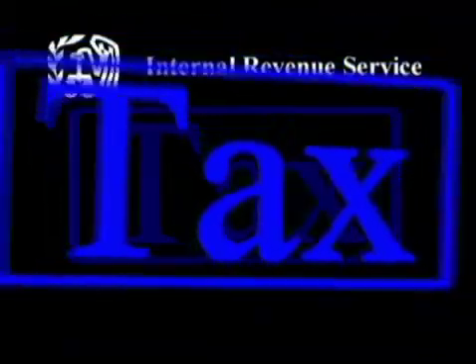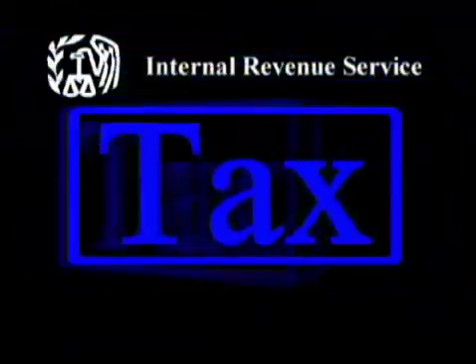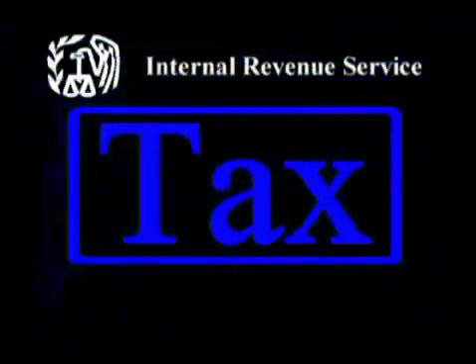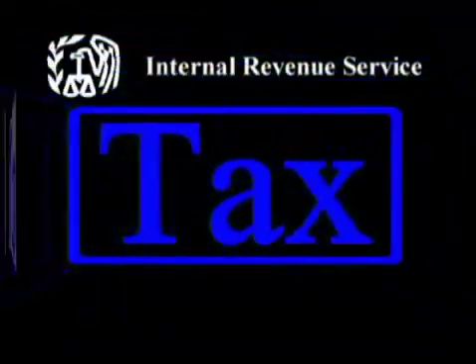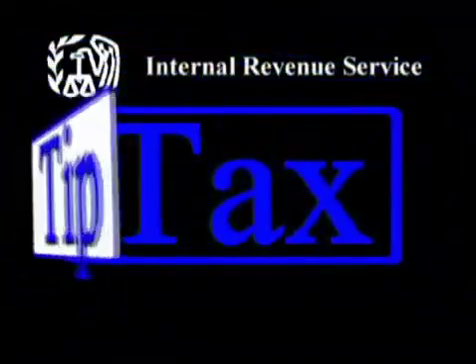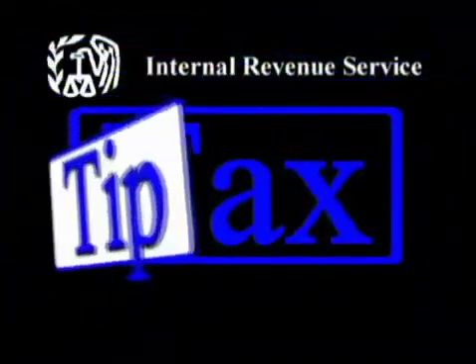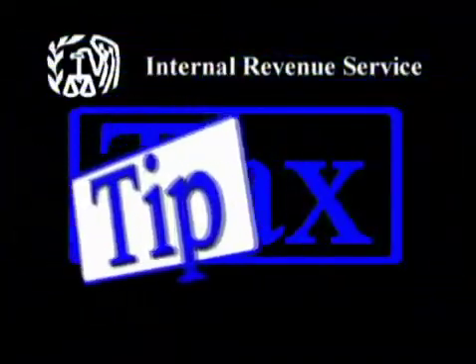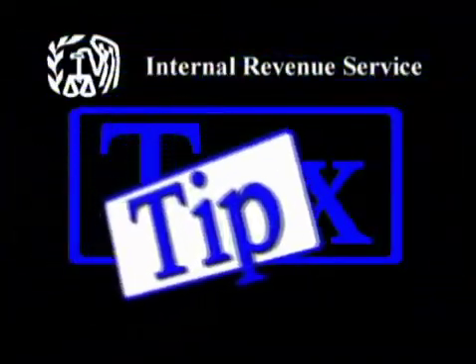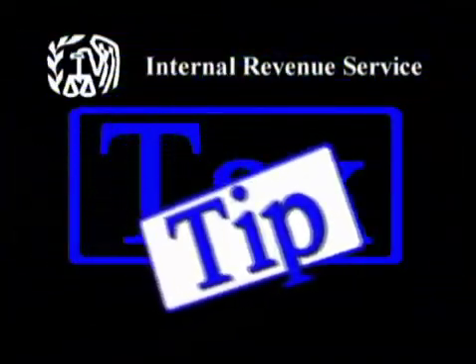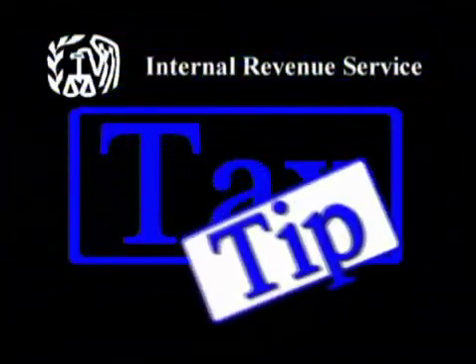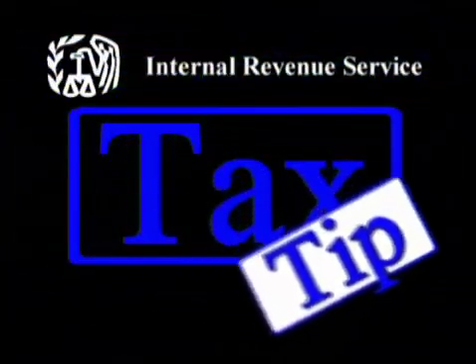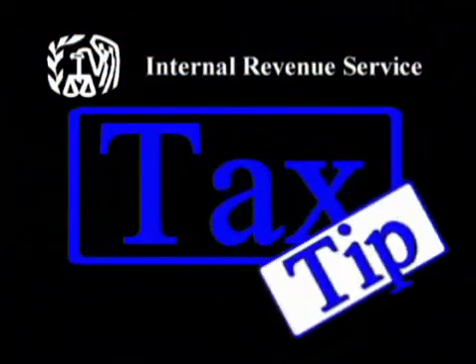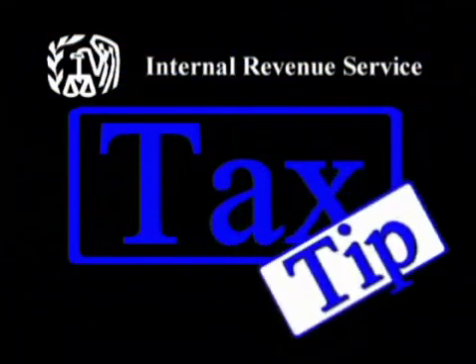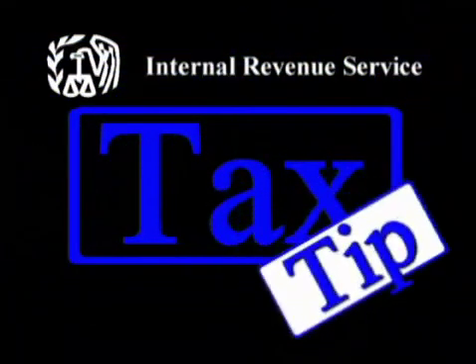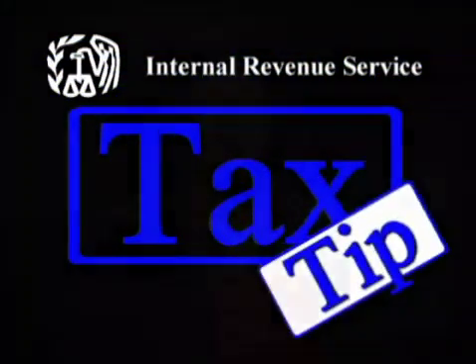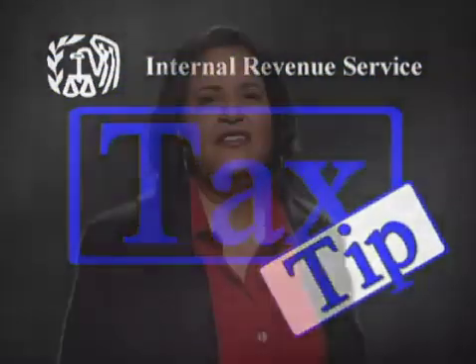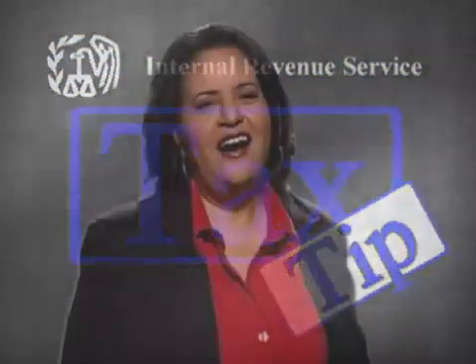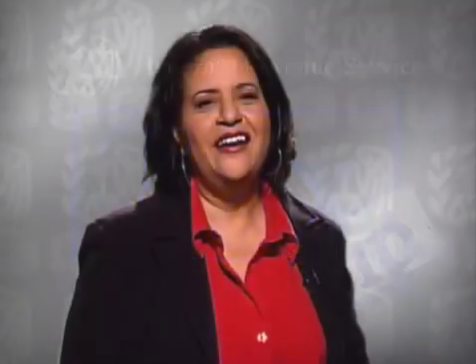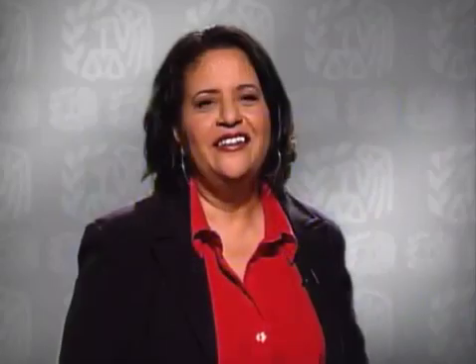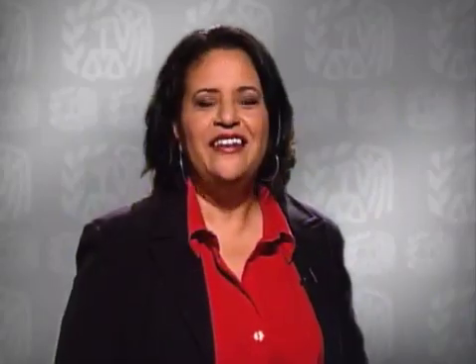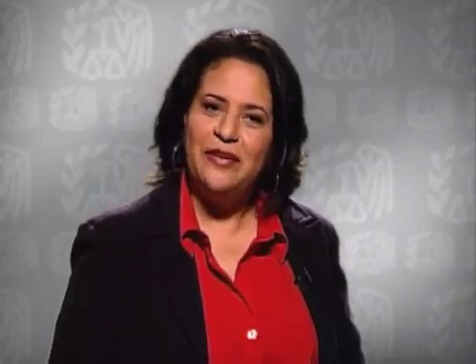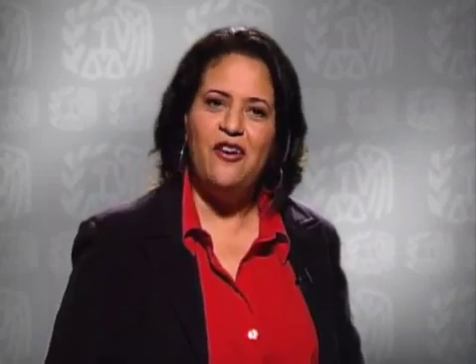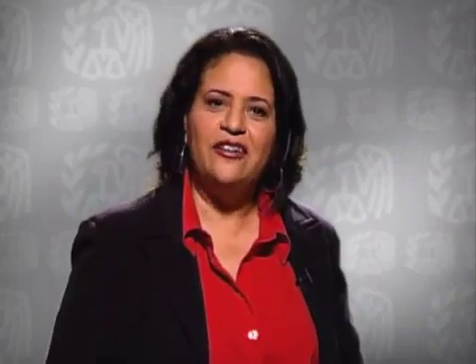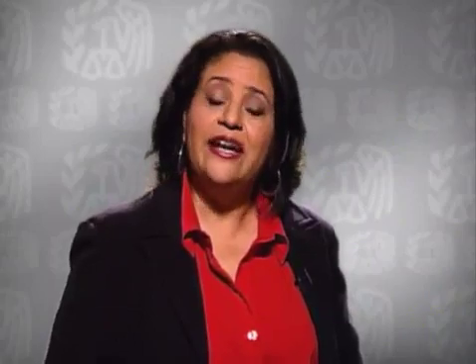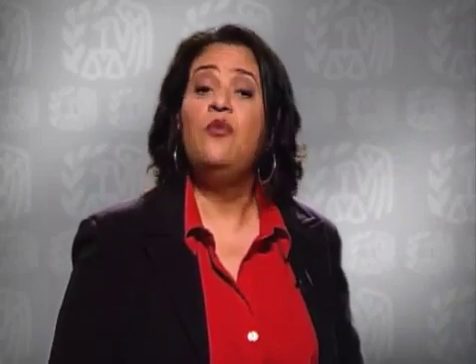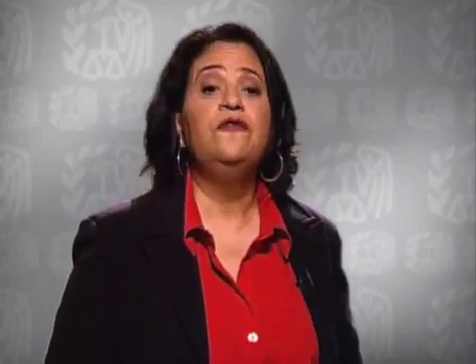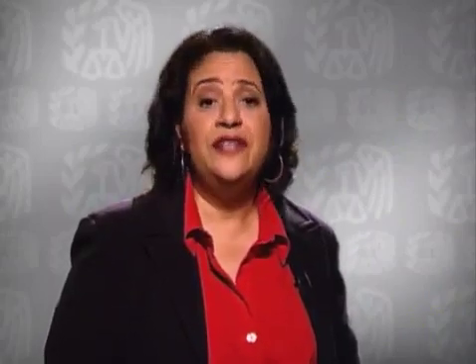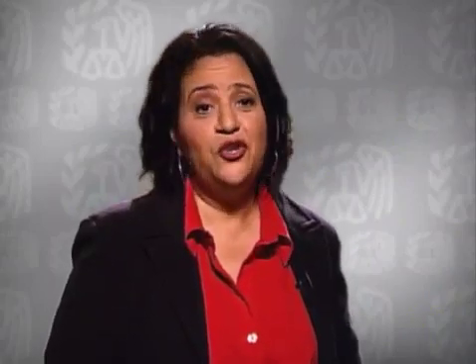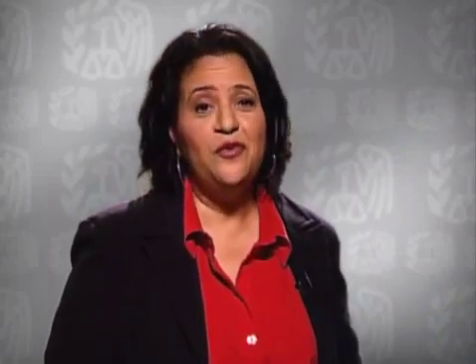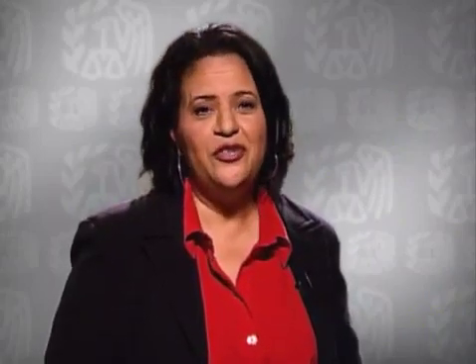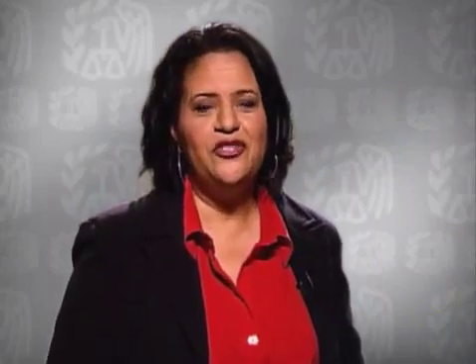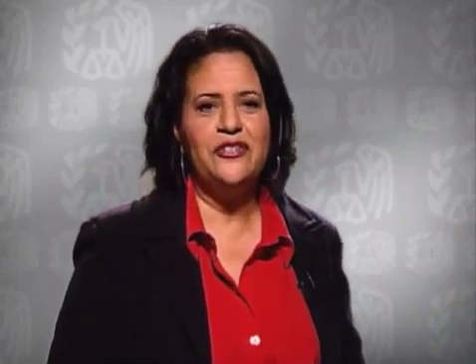Here's a tip from the IRS. Hi, I'm Karen, and I work for the Internal Revenue Service.